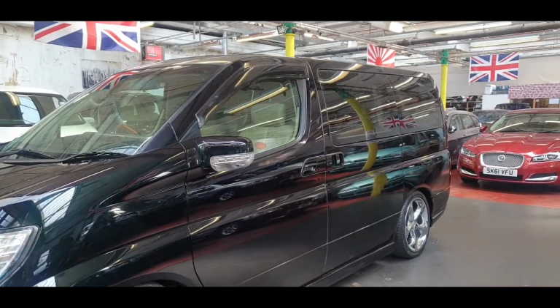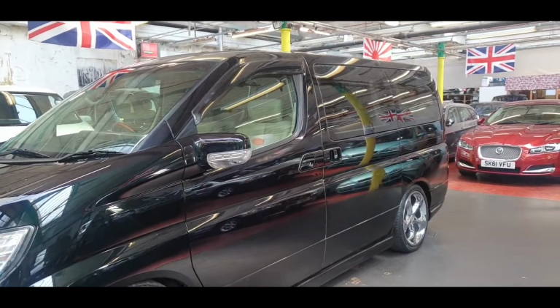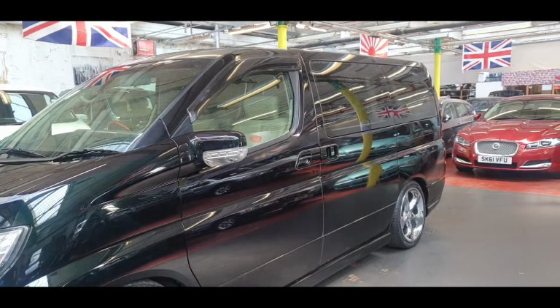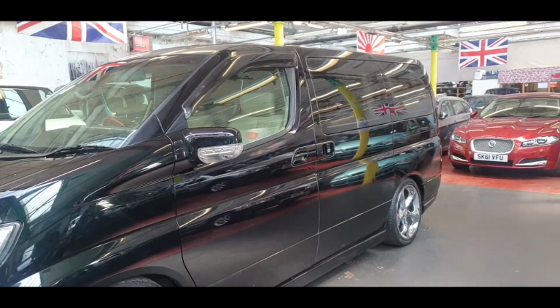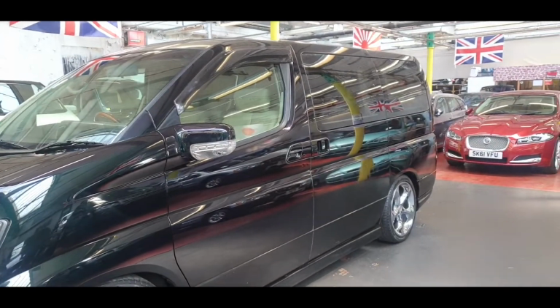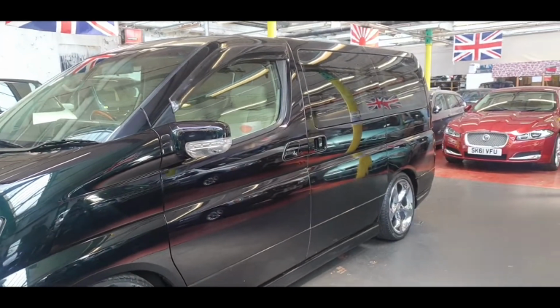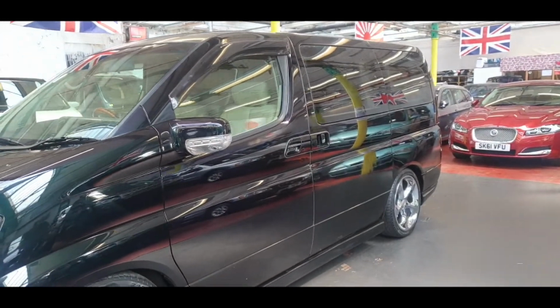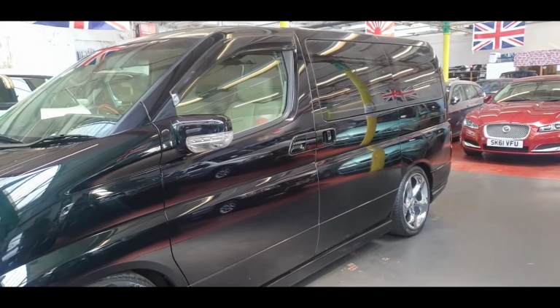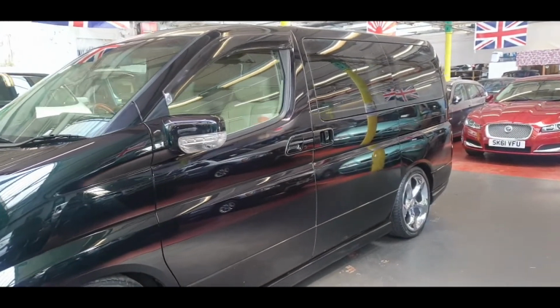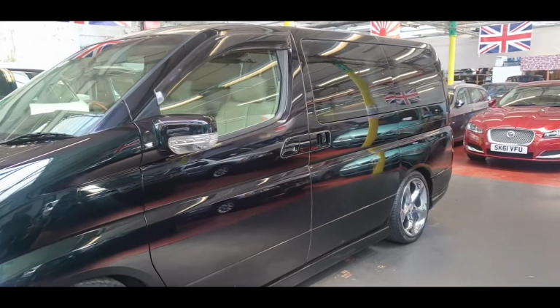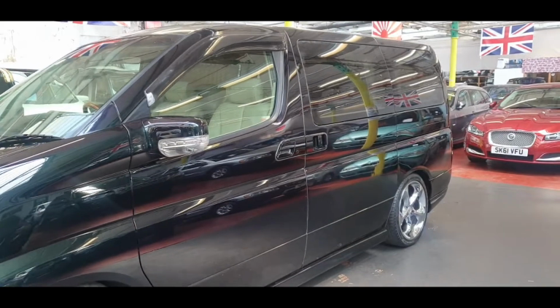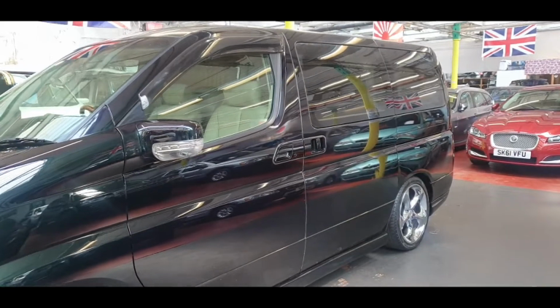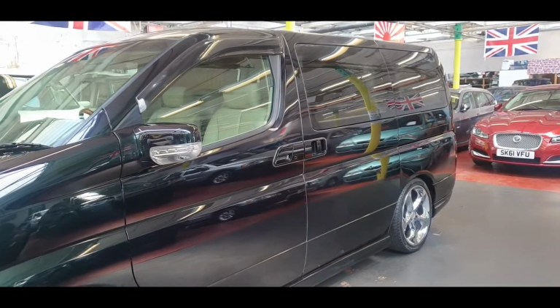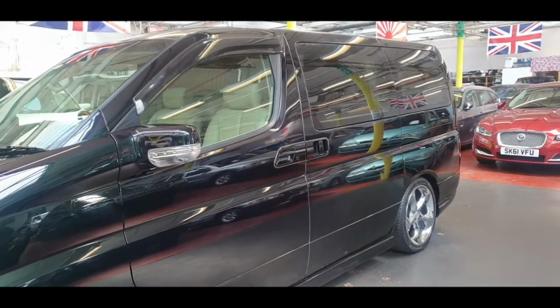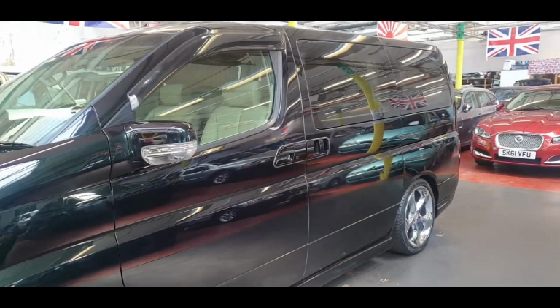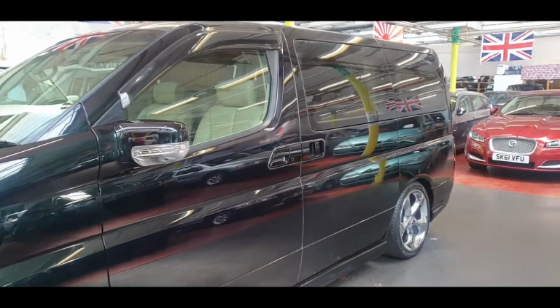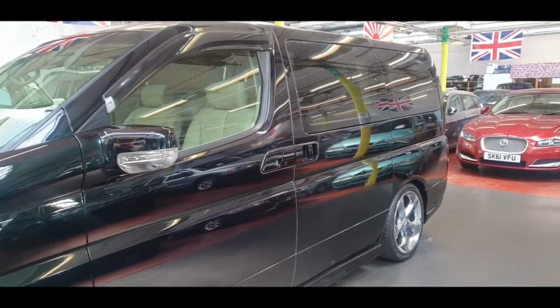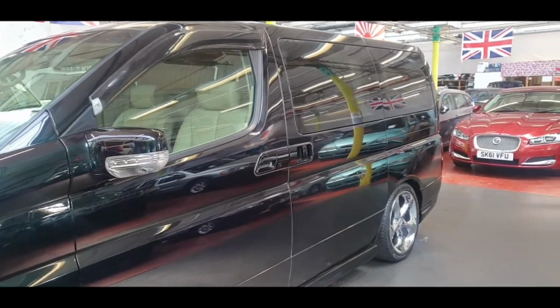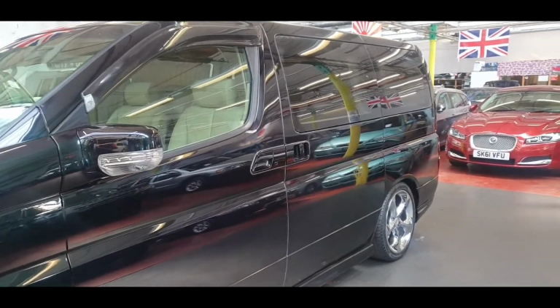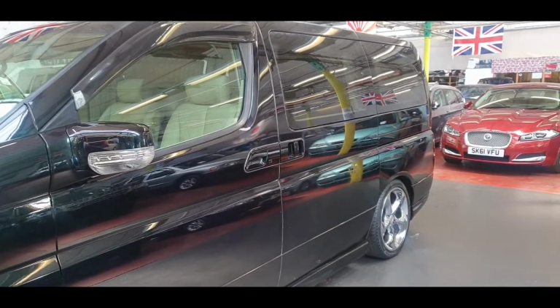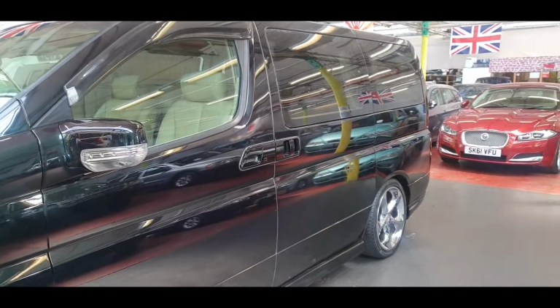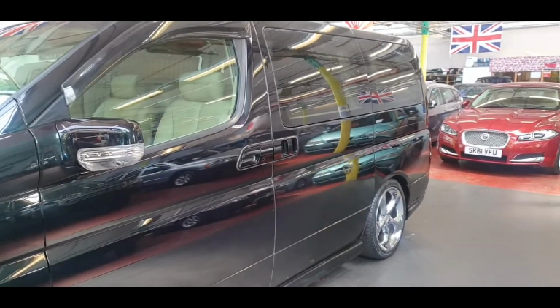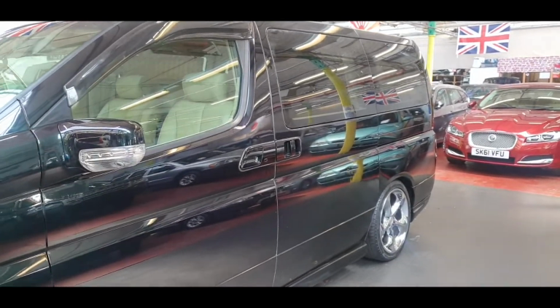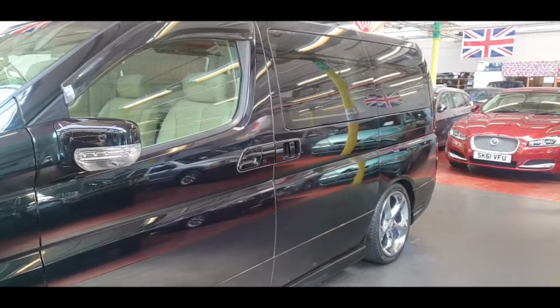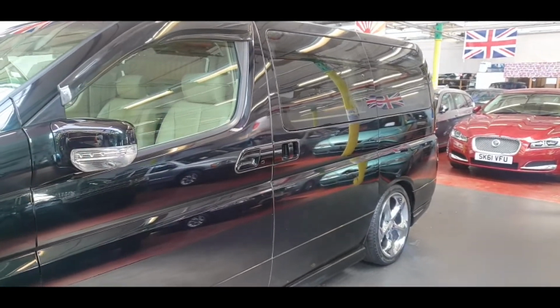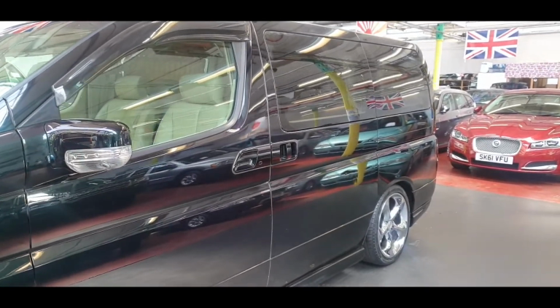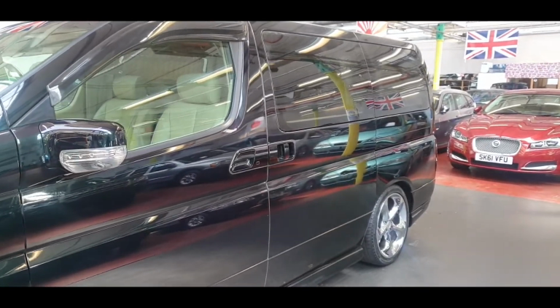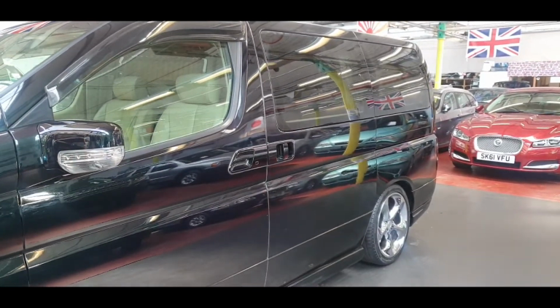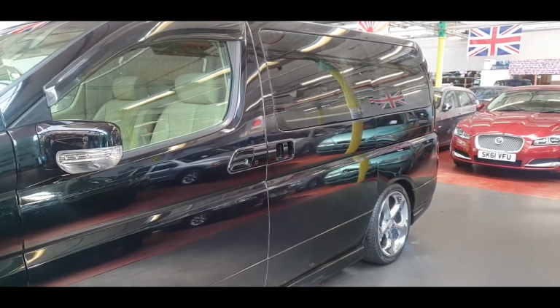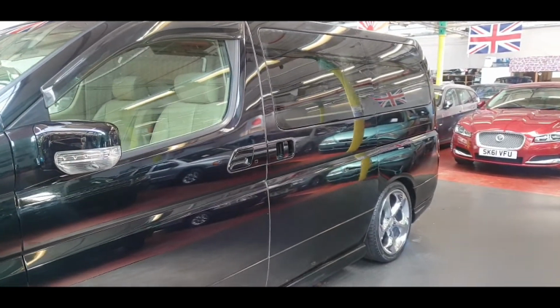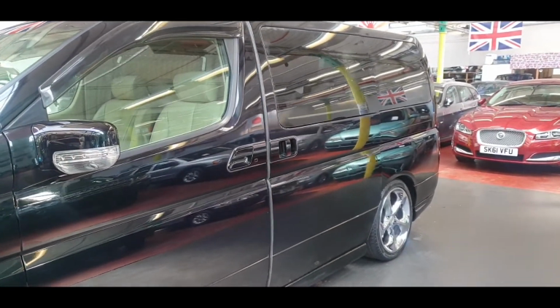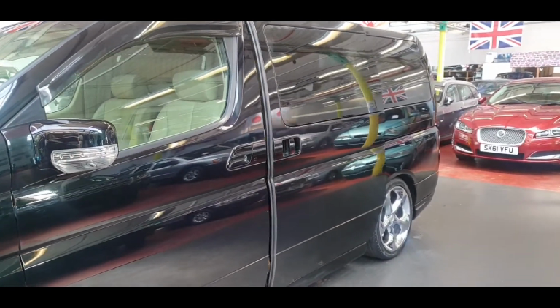It comes with twin power doors, and both can be operated with the key.